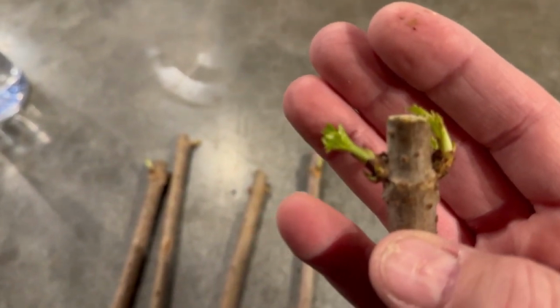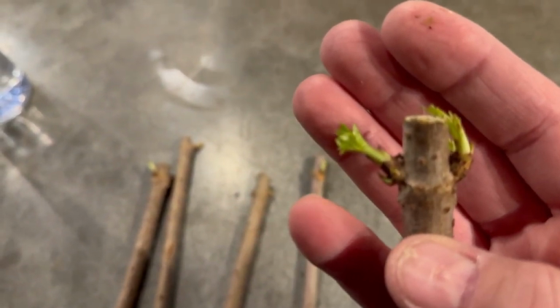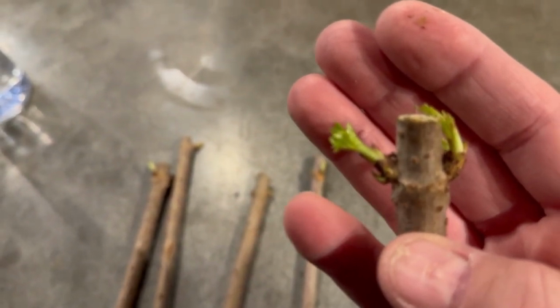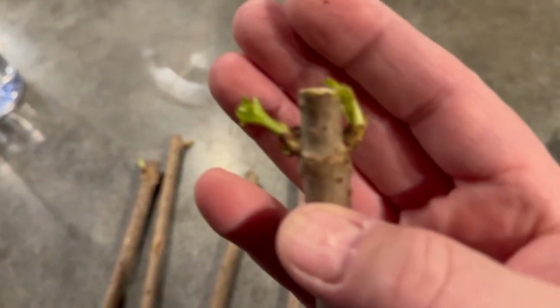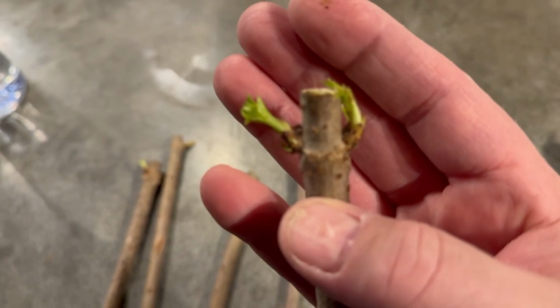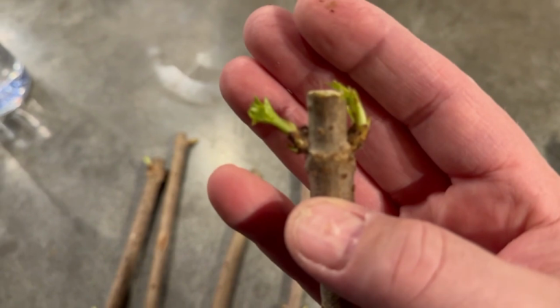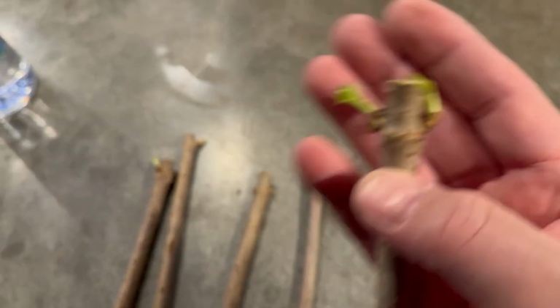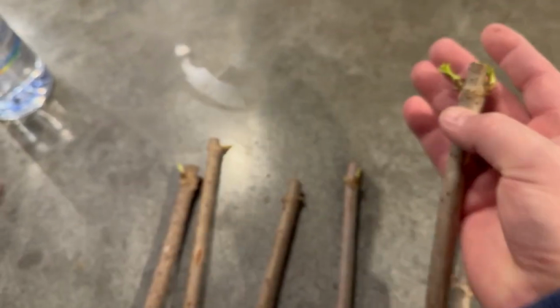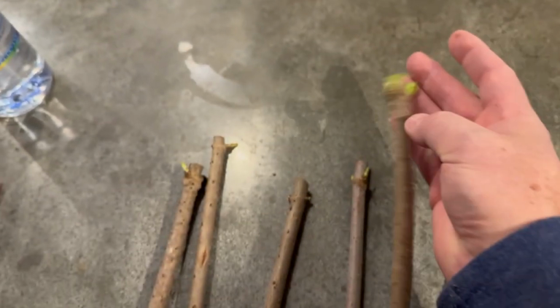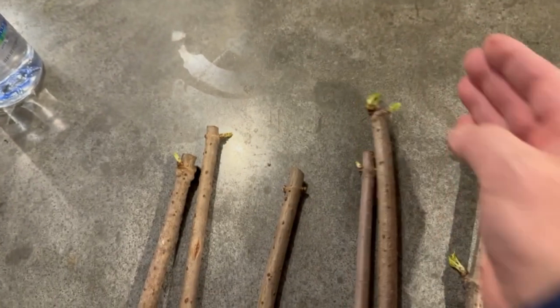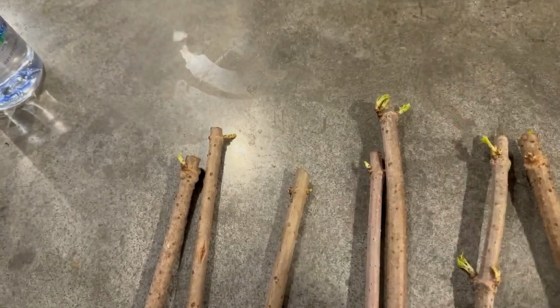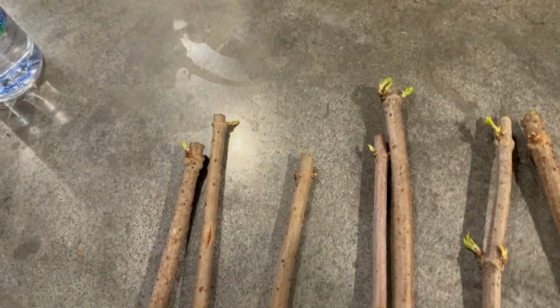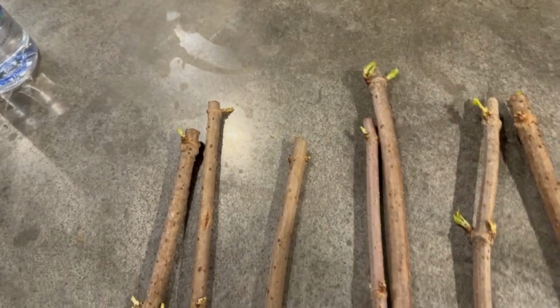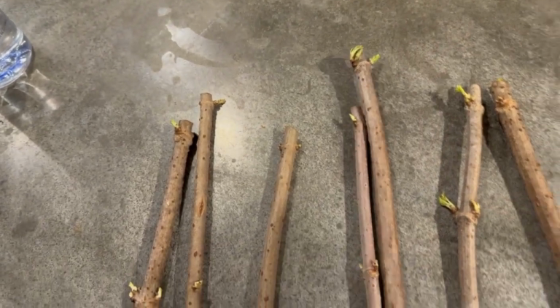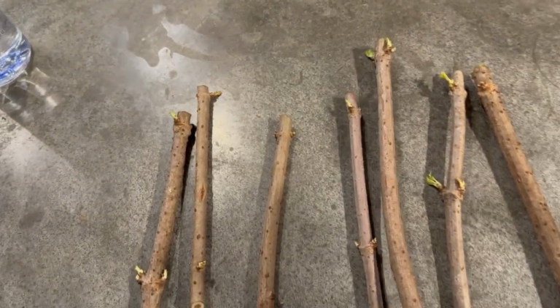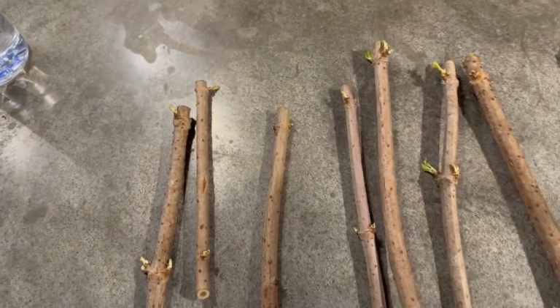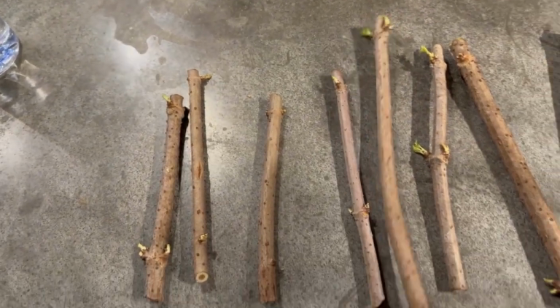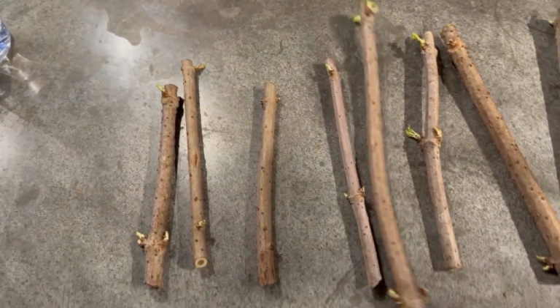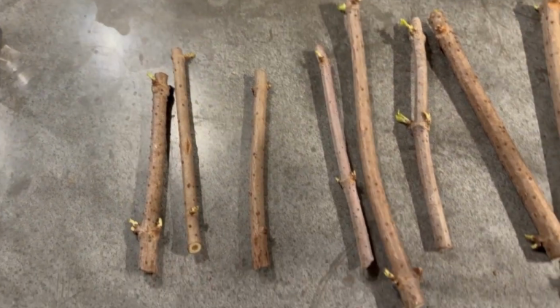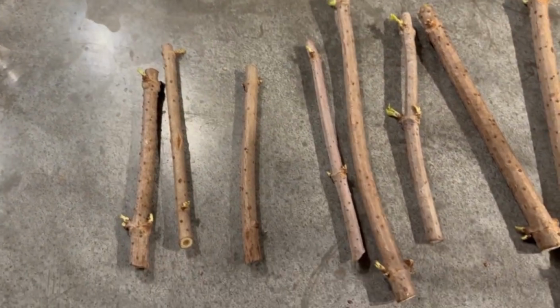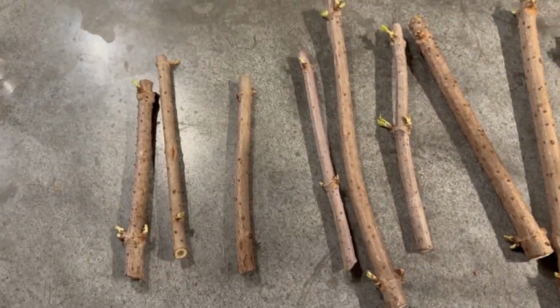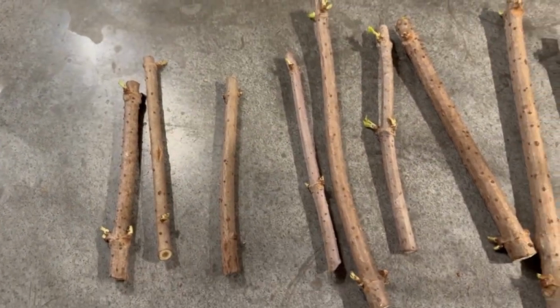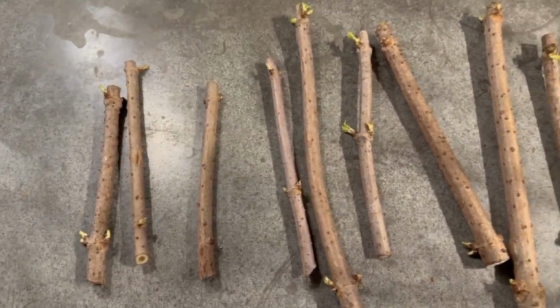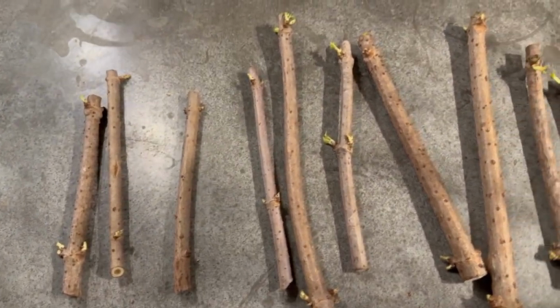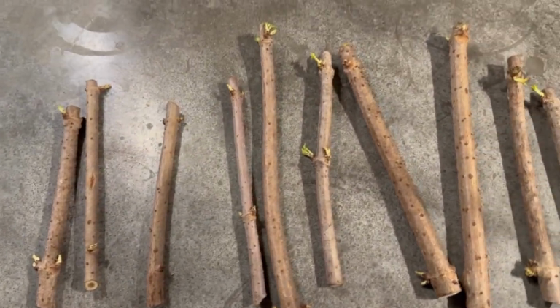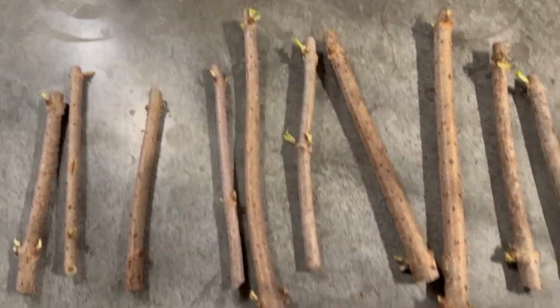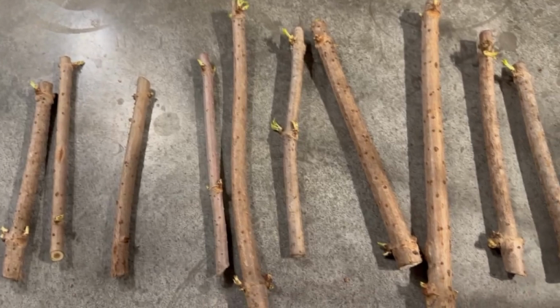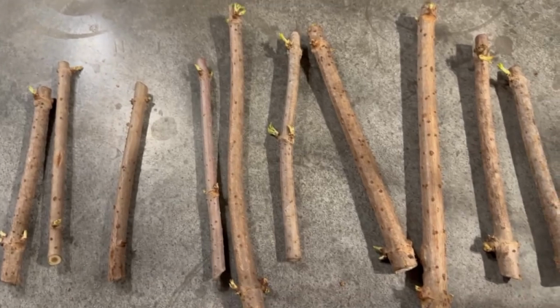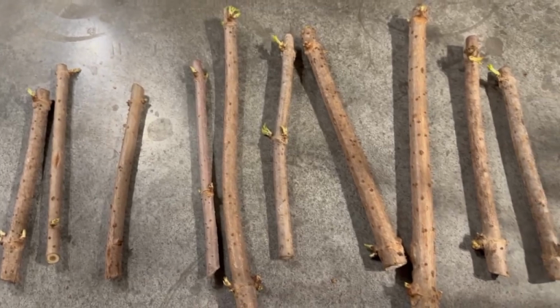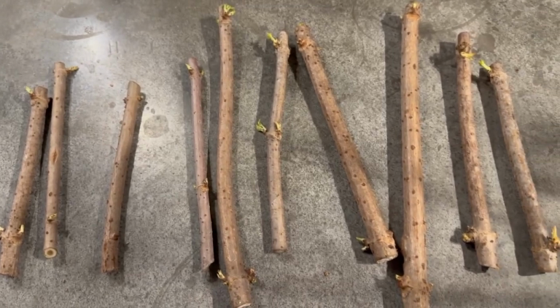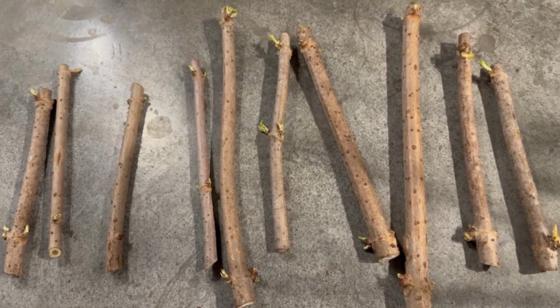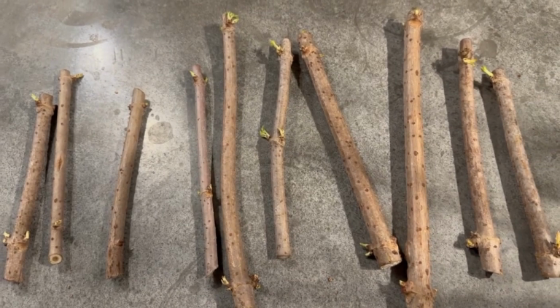They're starting to pop already, so I need to get them in the ground. Now, since I've got ten of them, I figure there's probably about five different ways I can plant them.